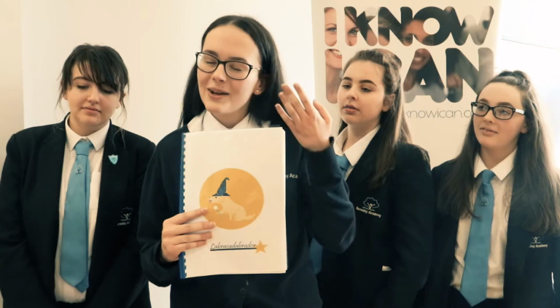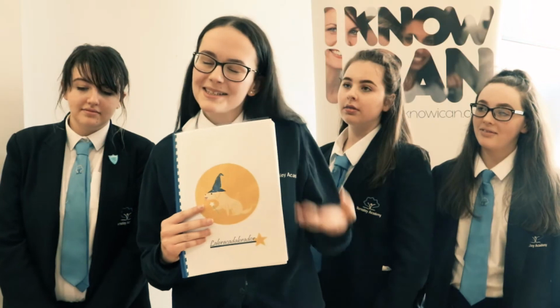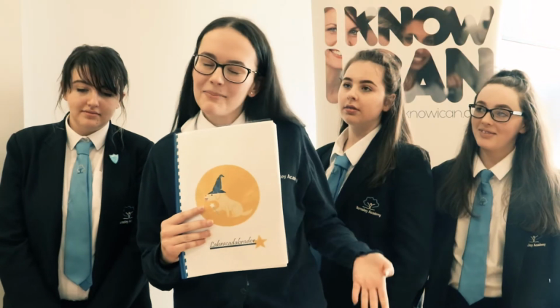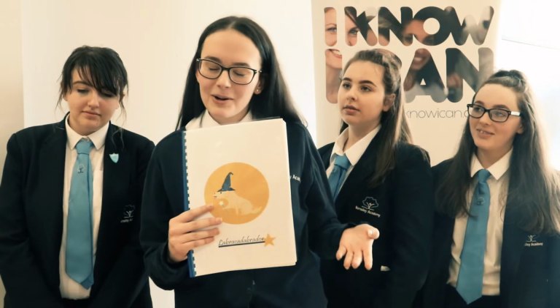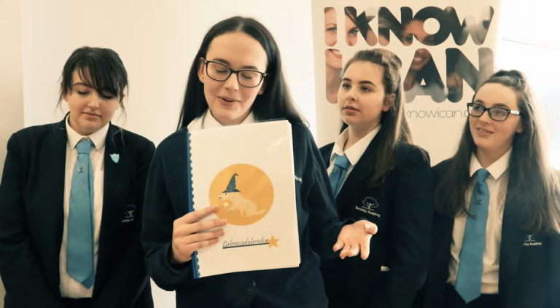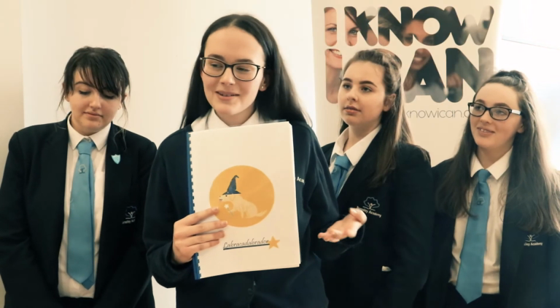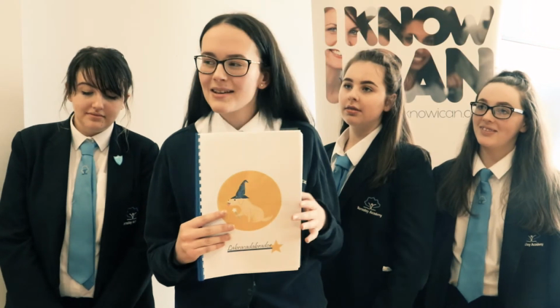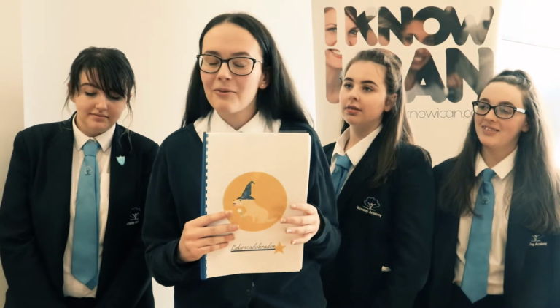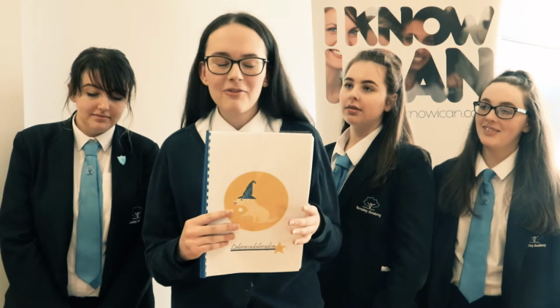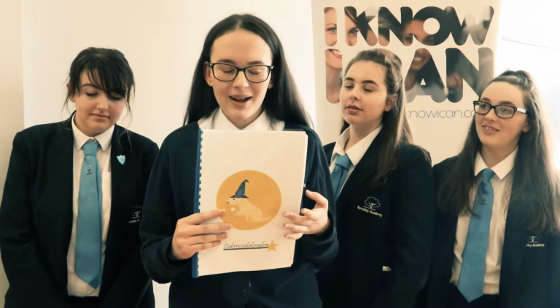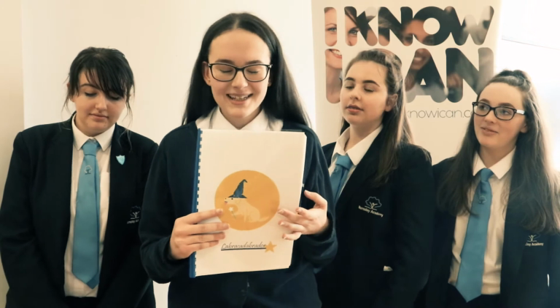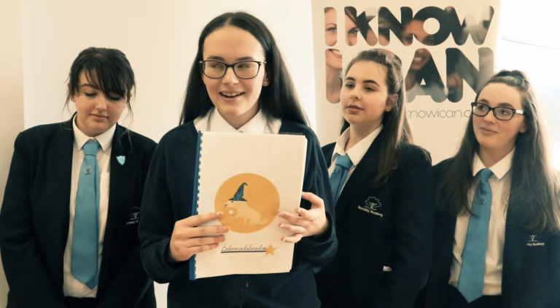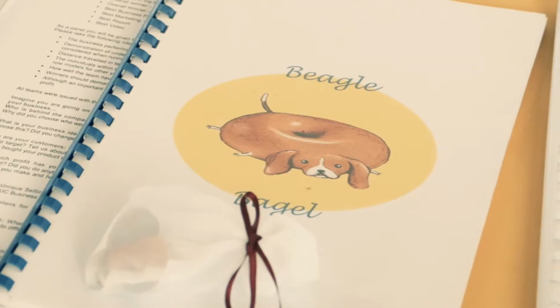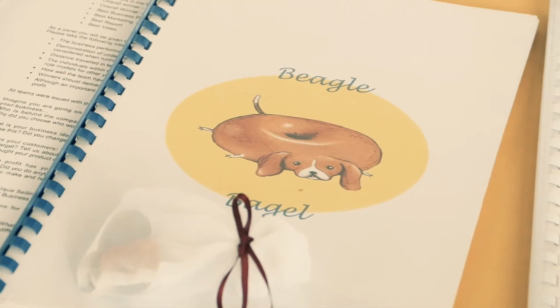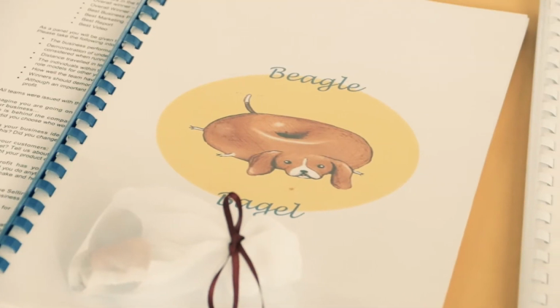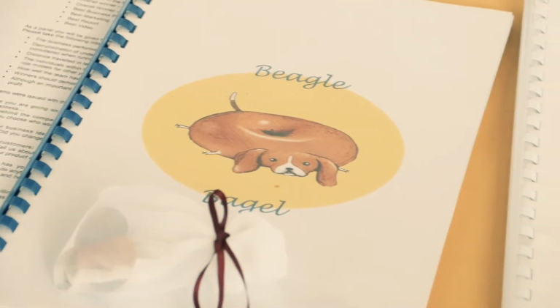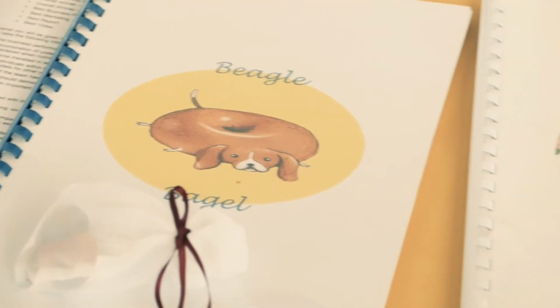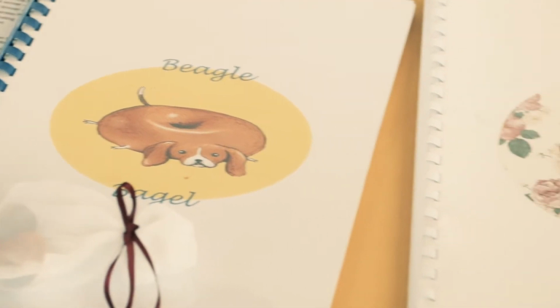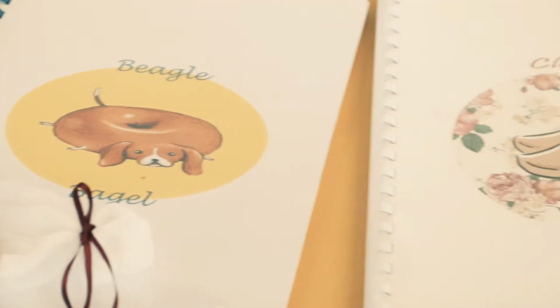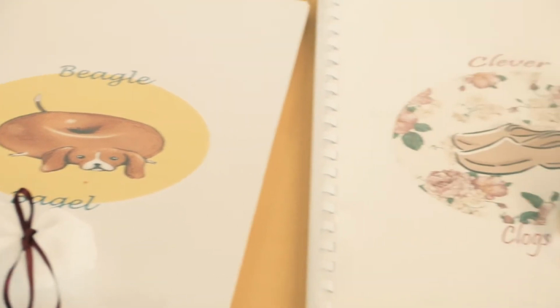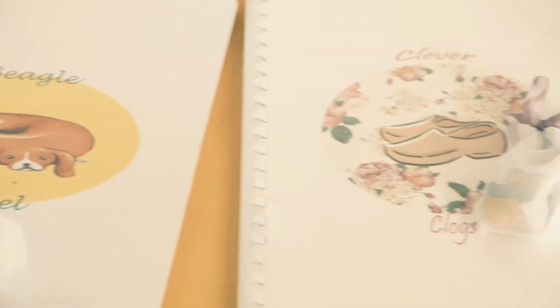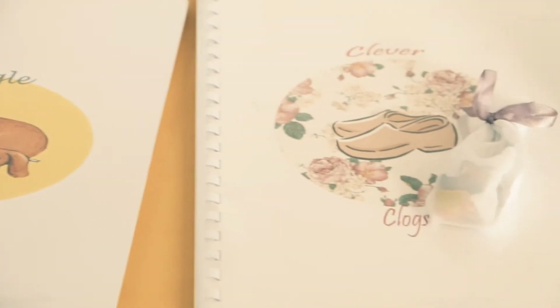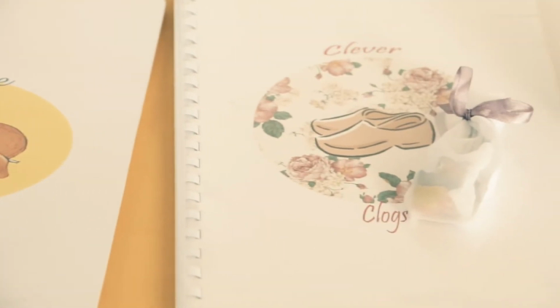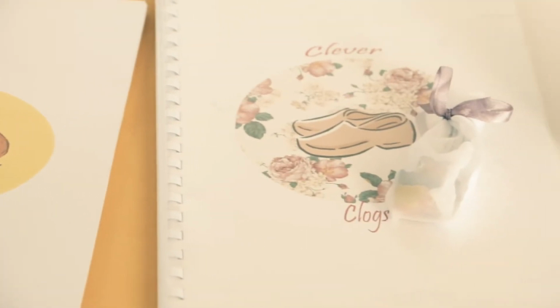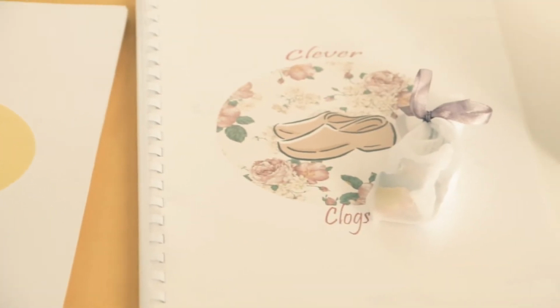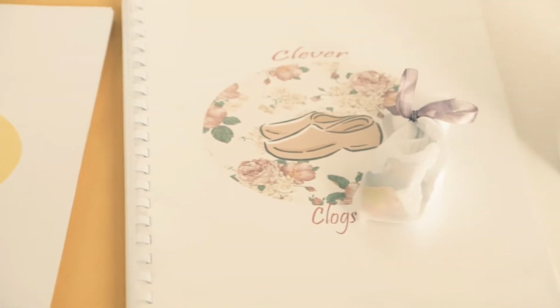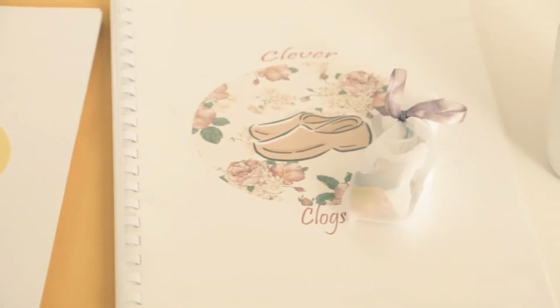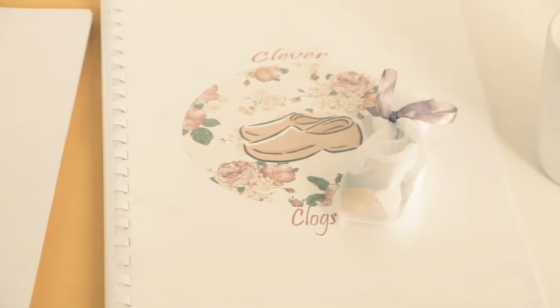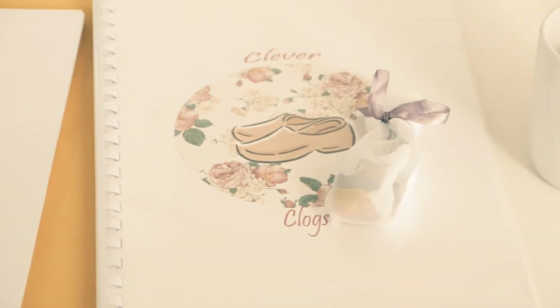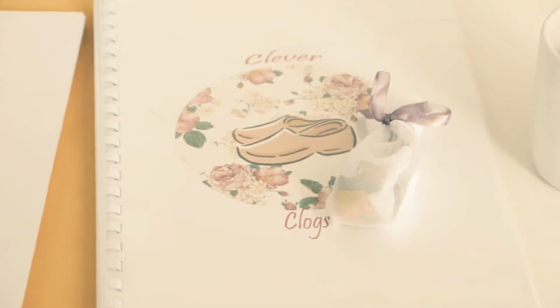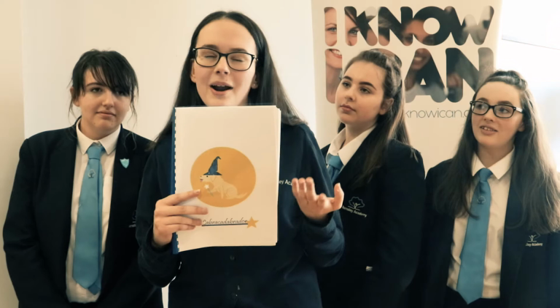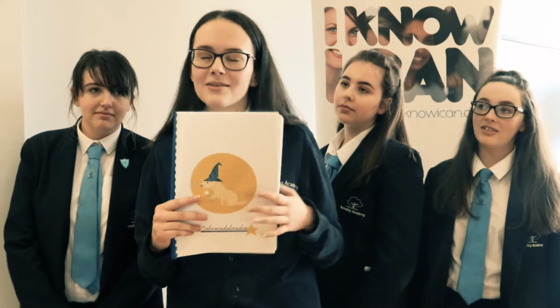We are team Oddbox and we're from Barnsley Academy. We do stationery items — we've got notepads and crayons.